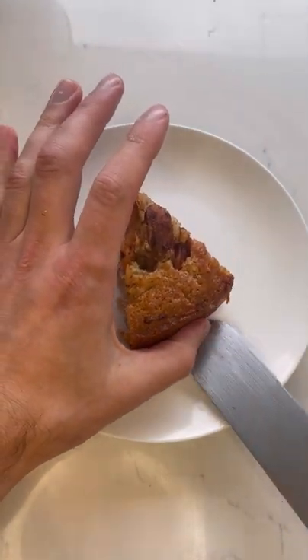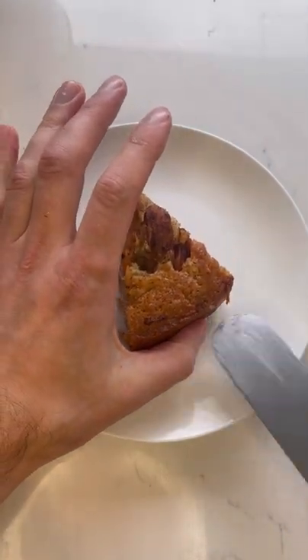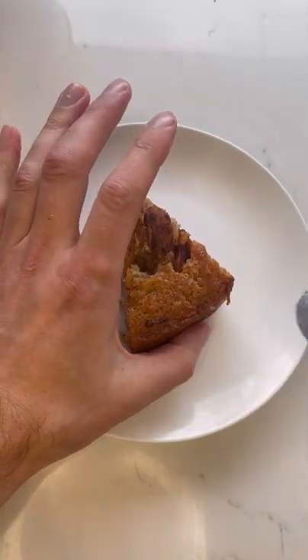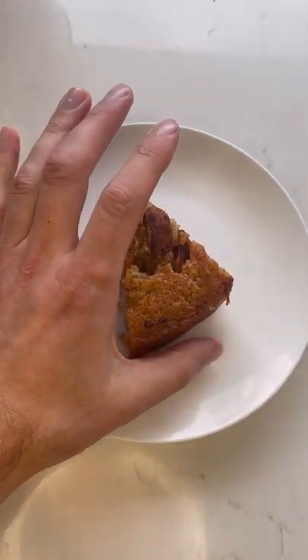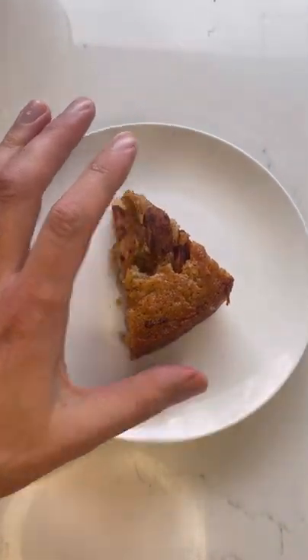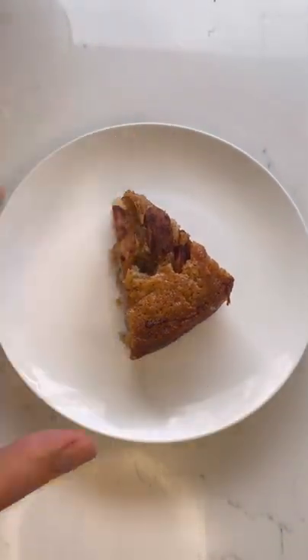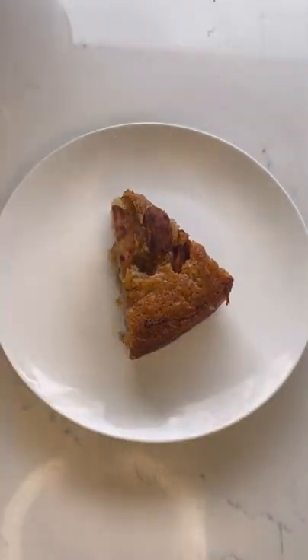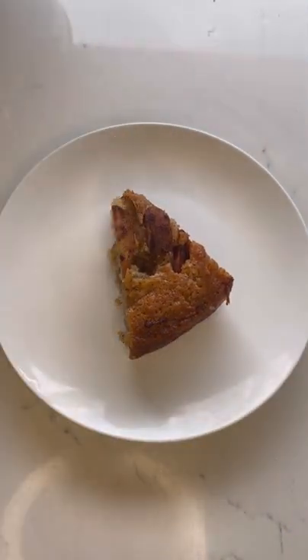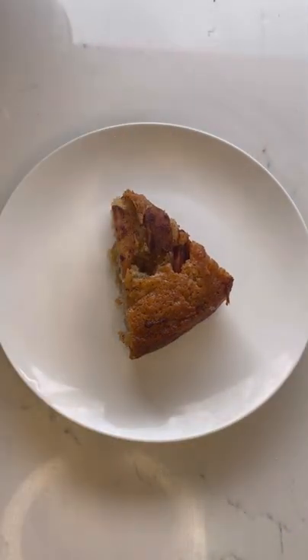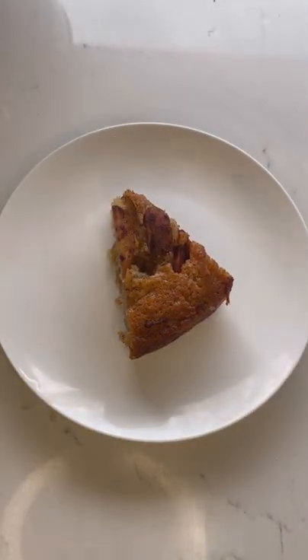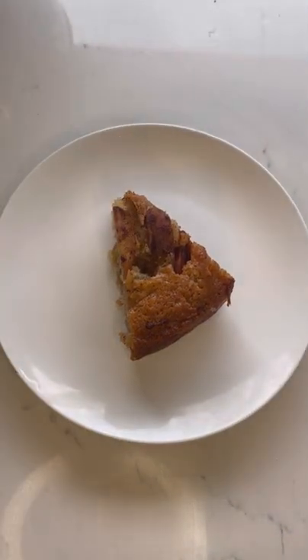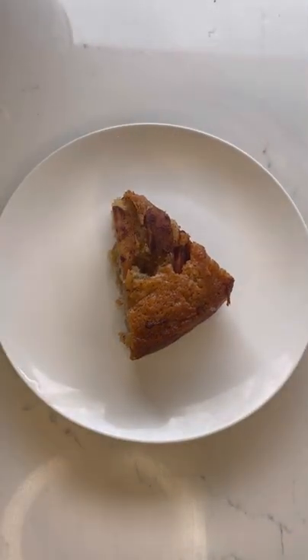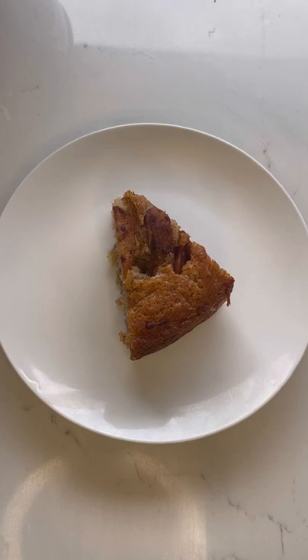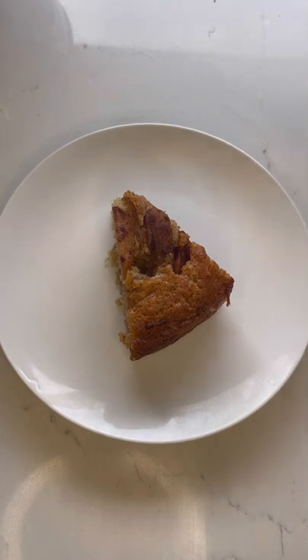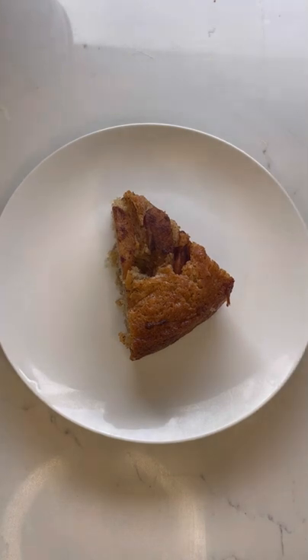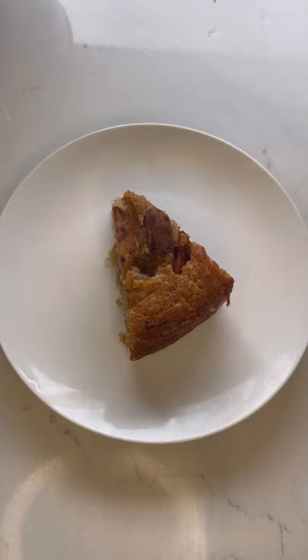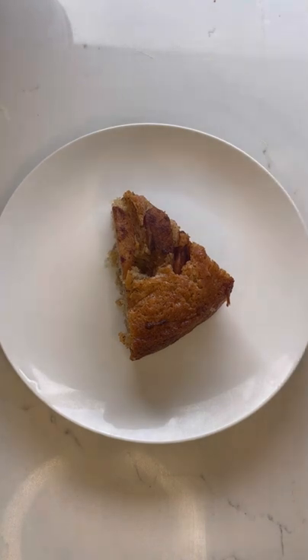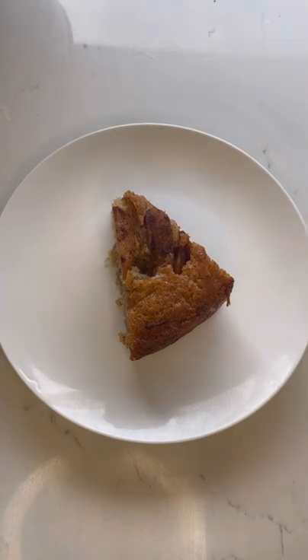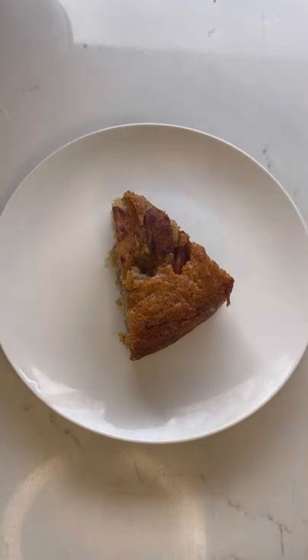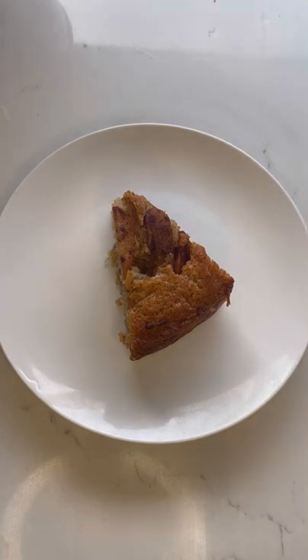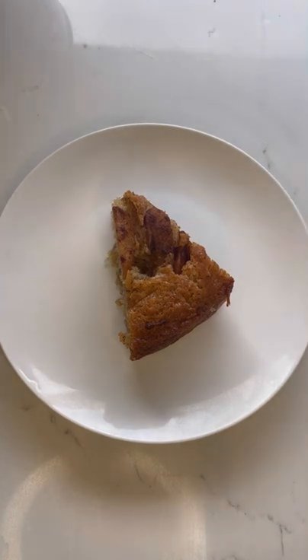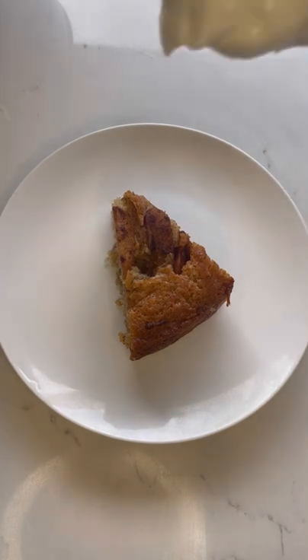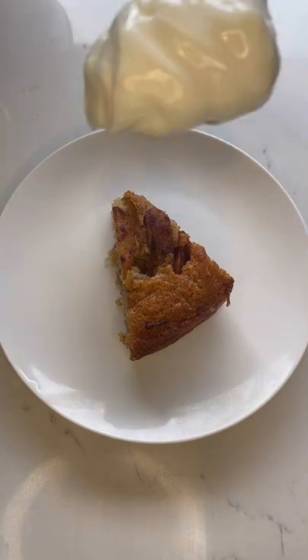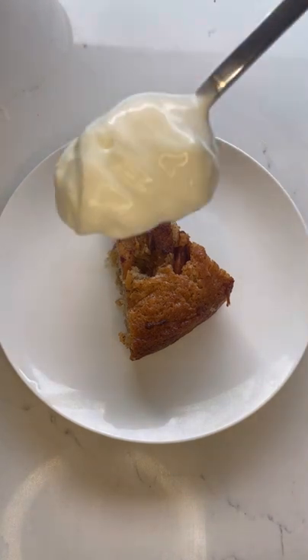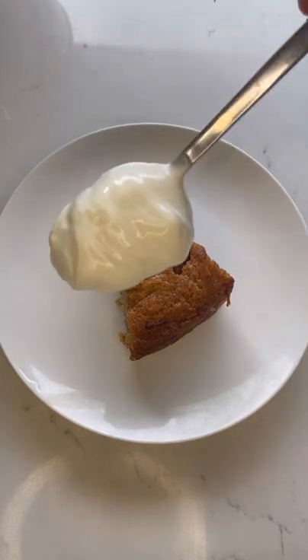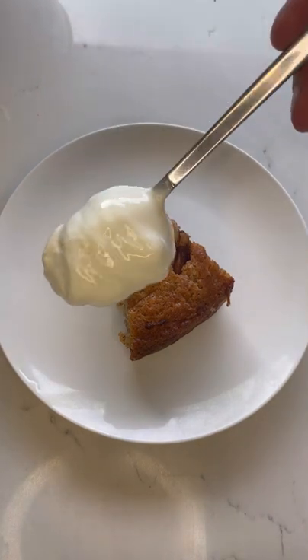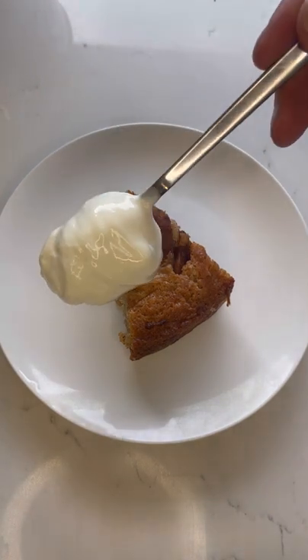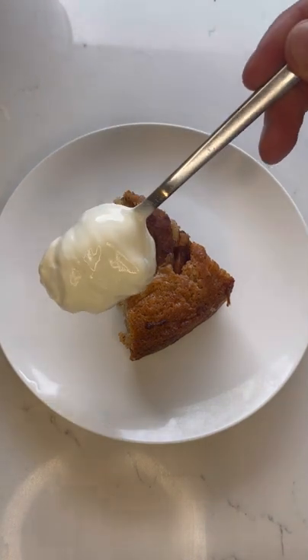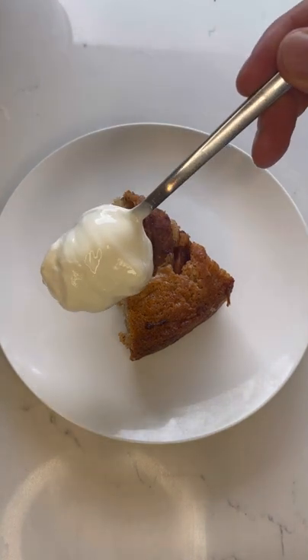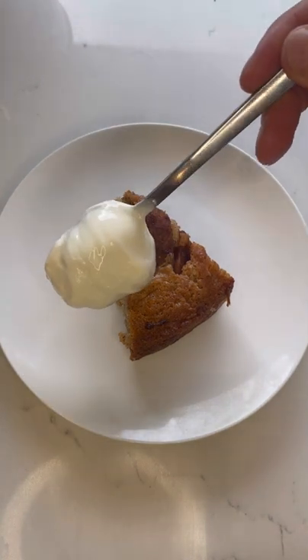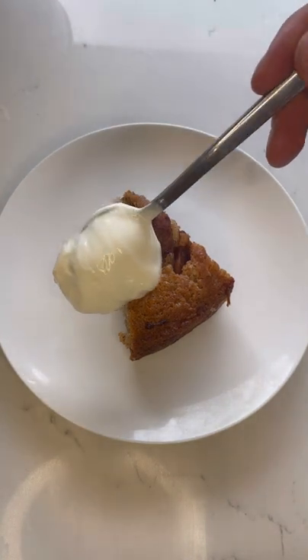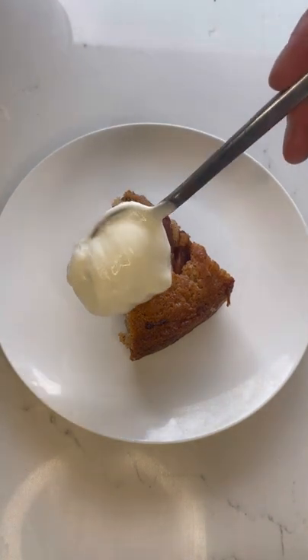I like to slap on a bit of yogurt and raspberries — it goes really nice.